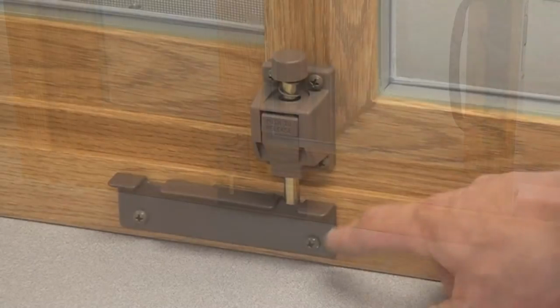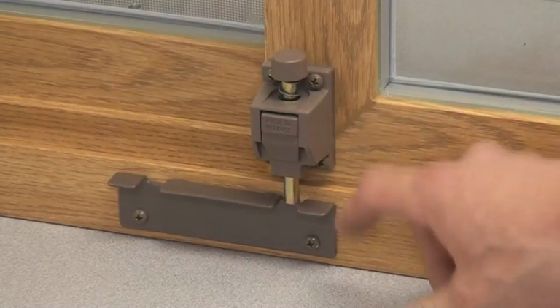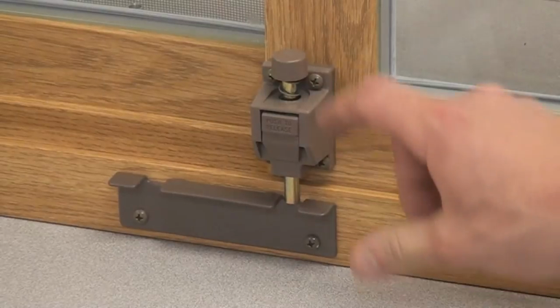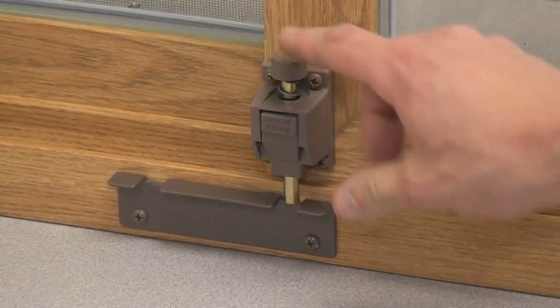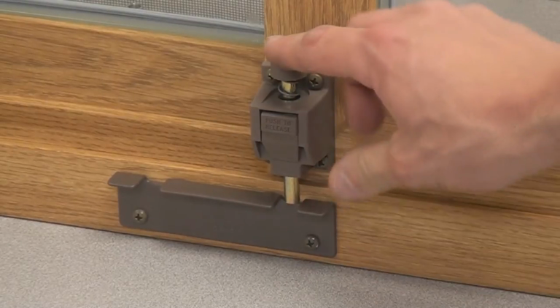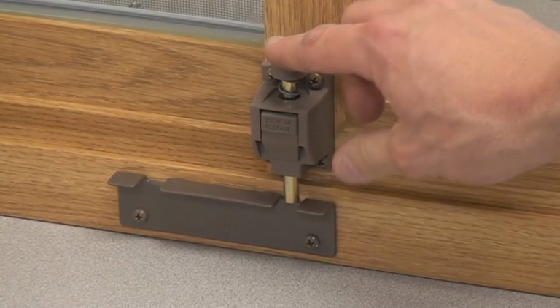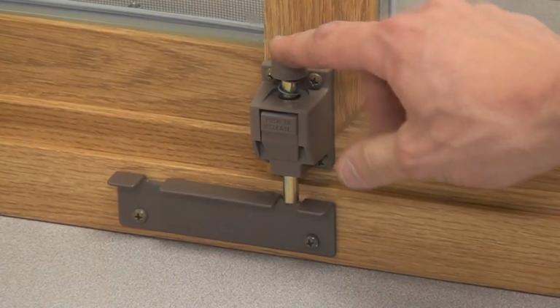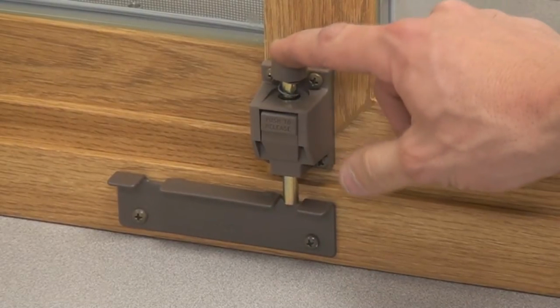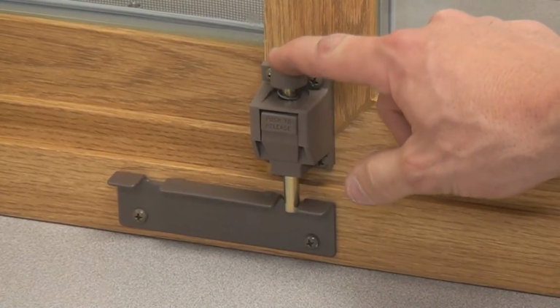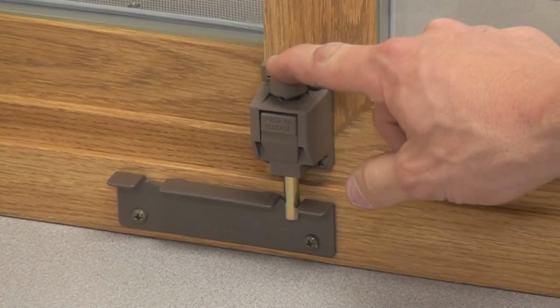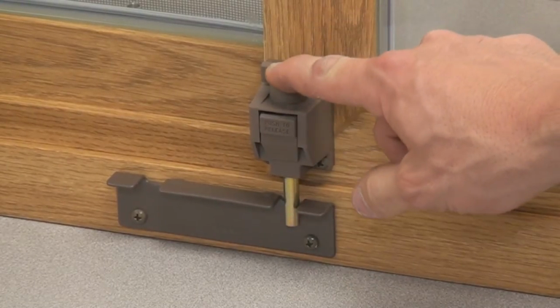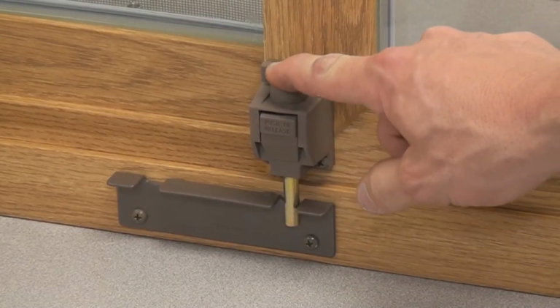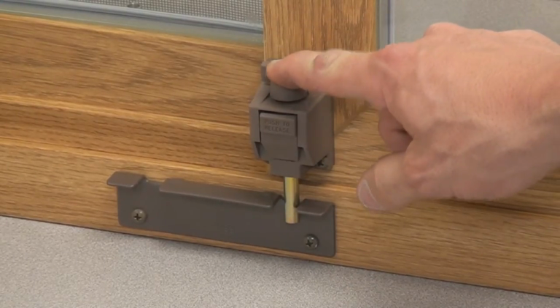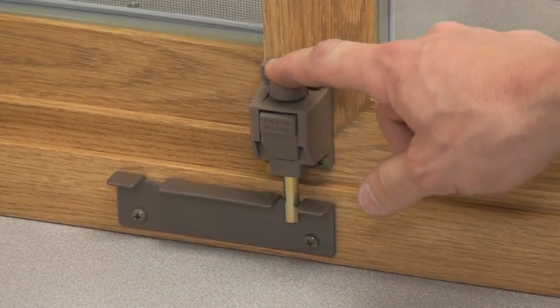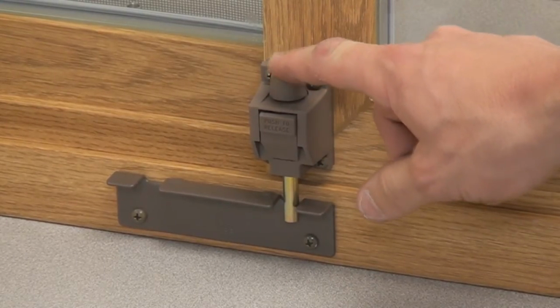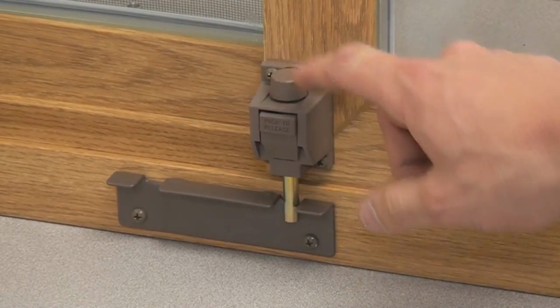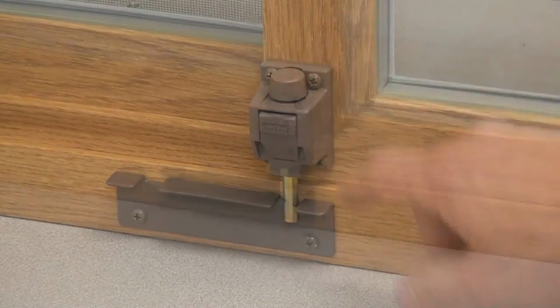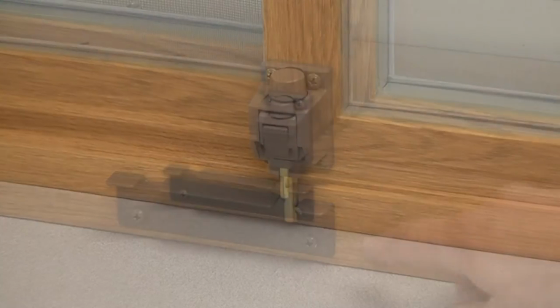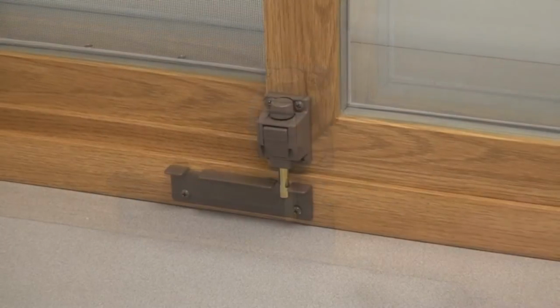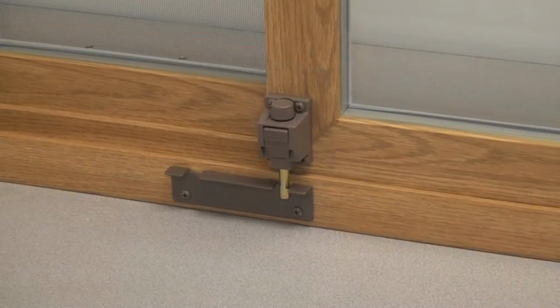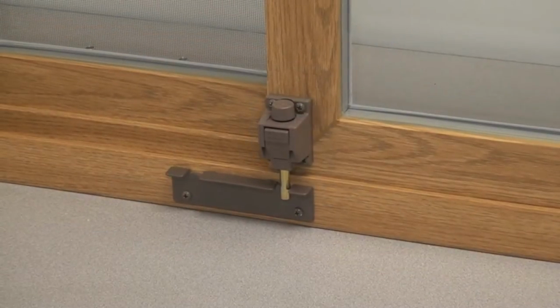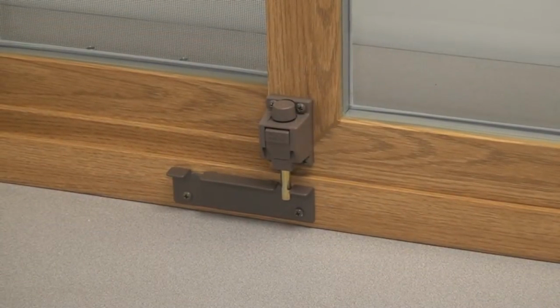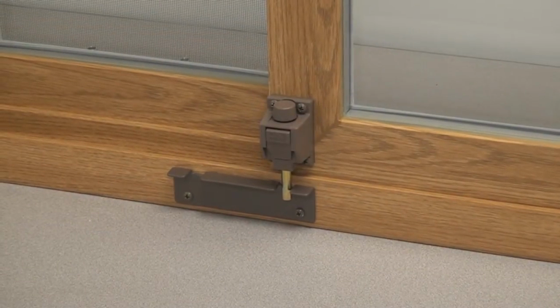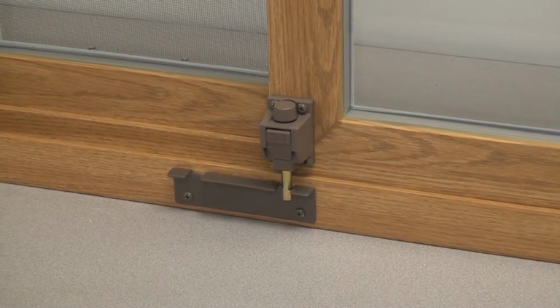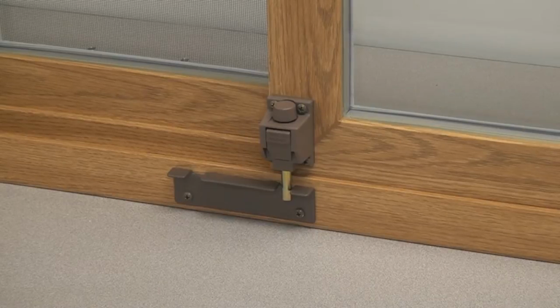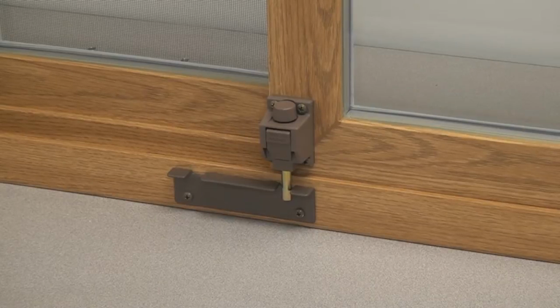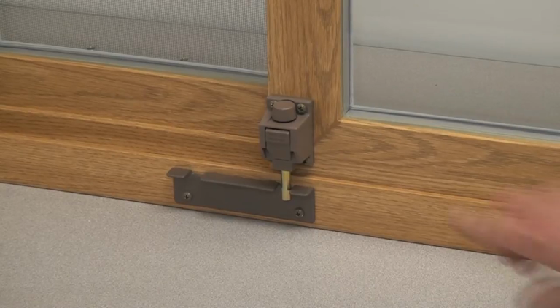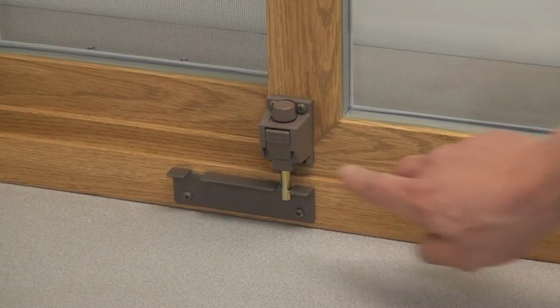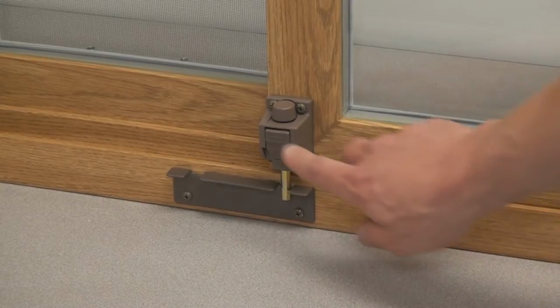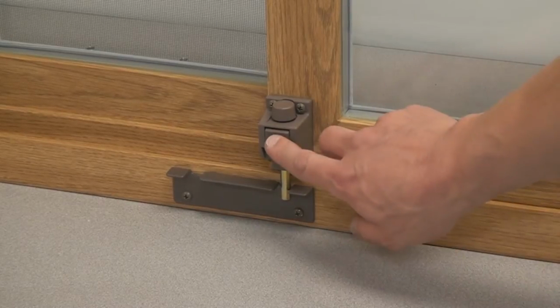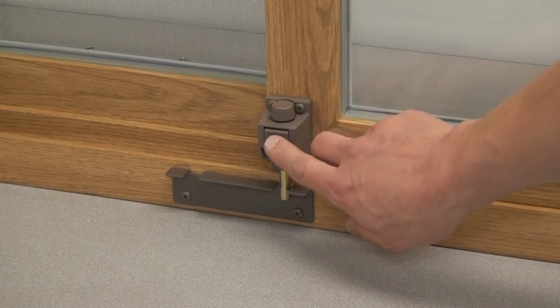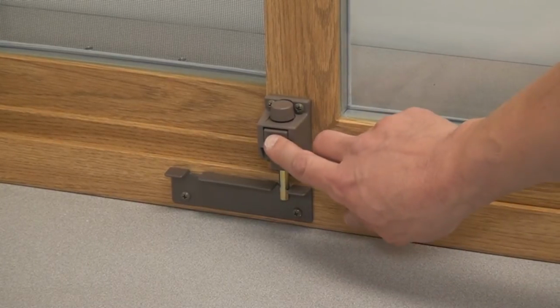To lock, push down with your foot onto the plunger of the toe kick. To unlock, press the release on the side of the toe kick.